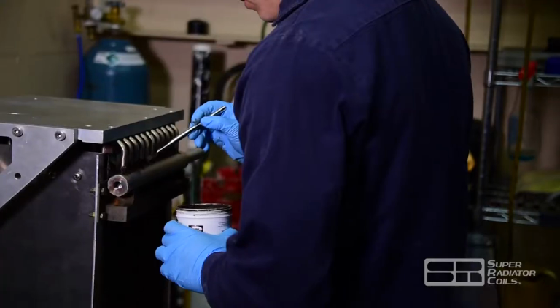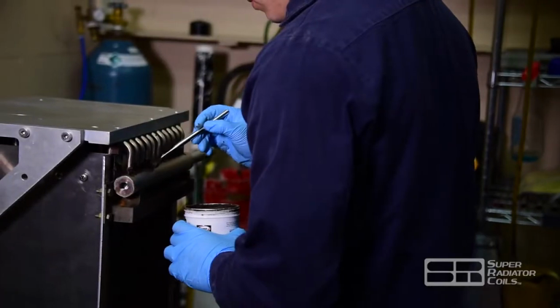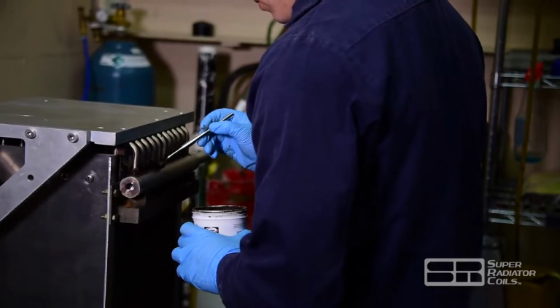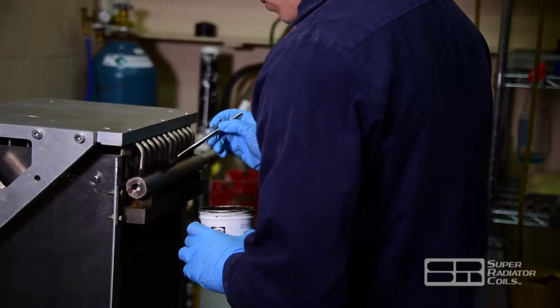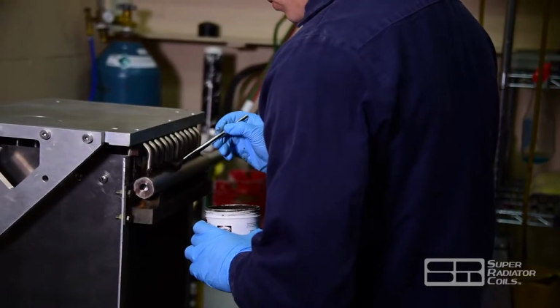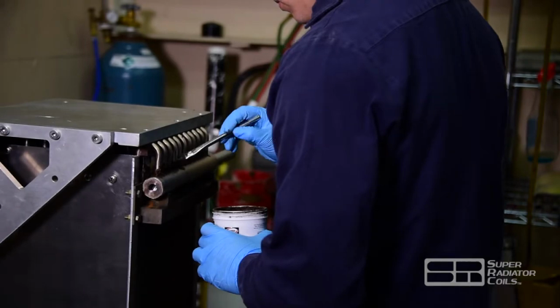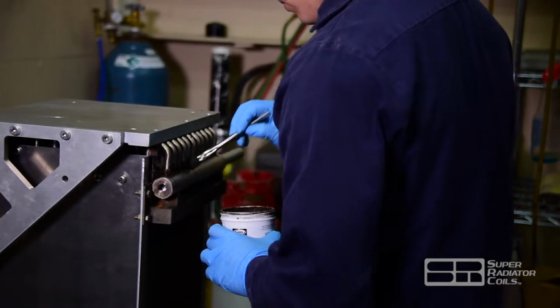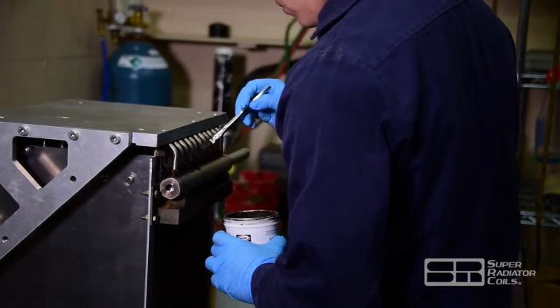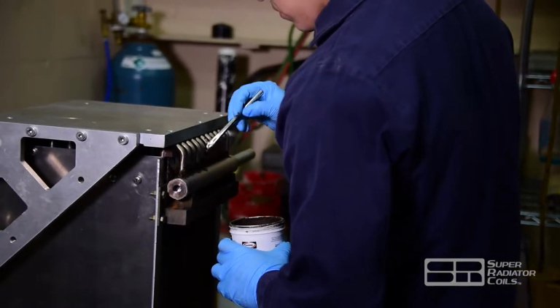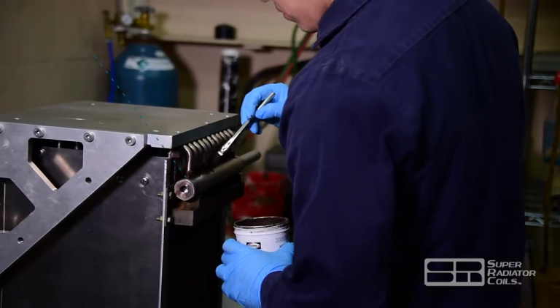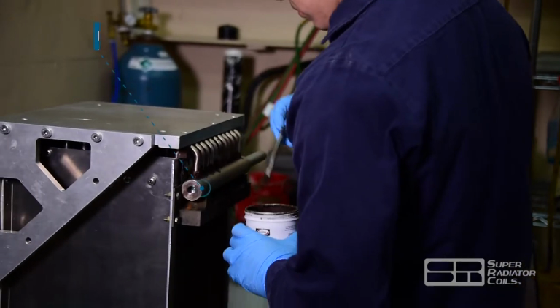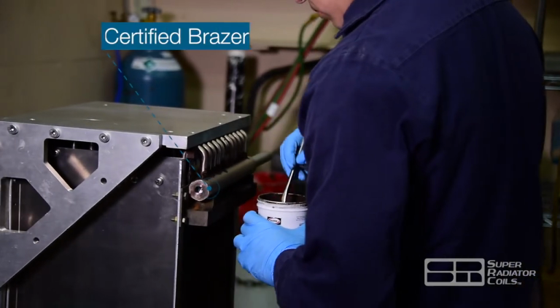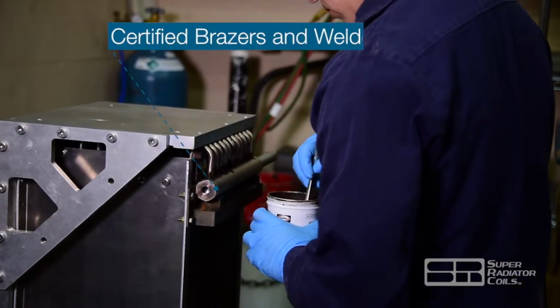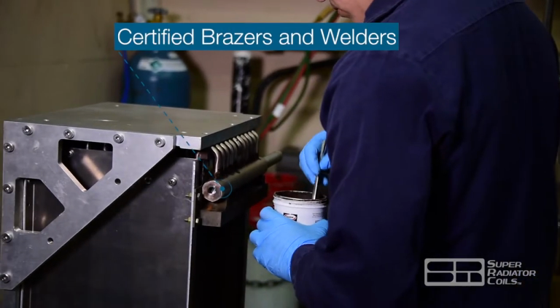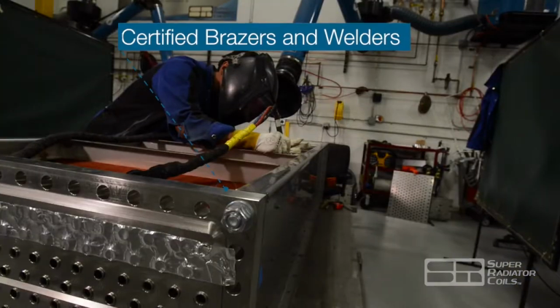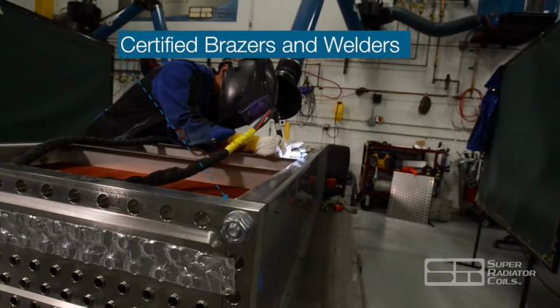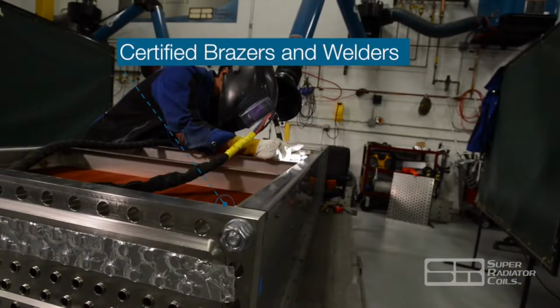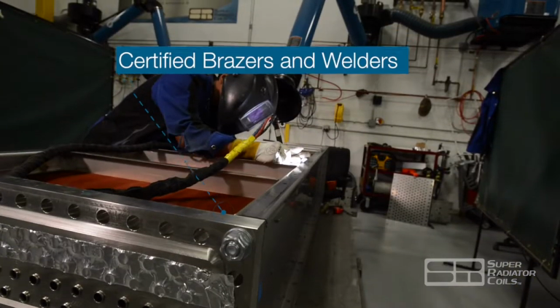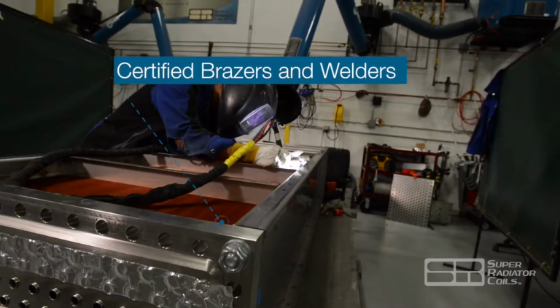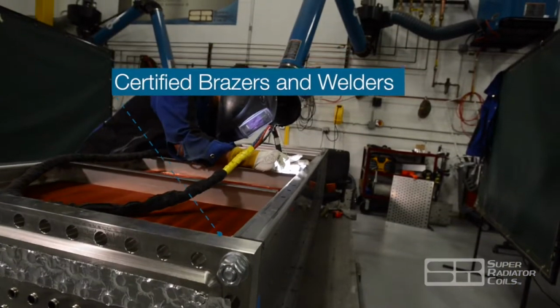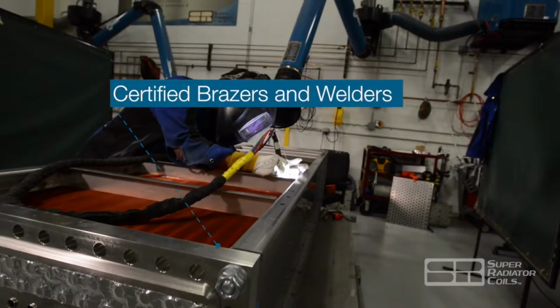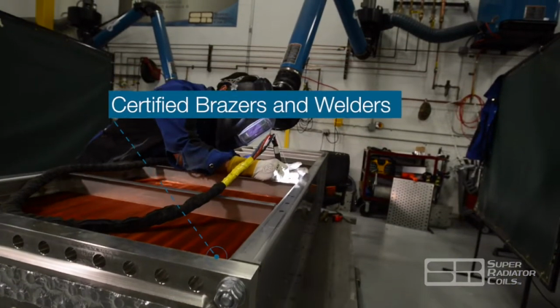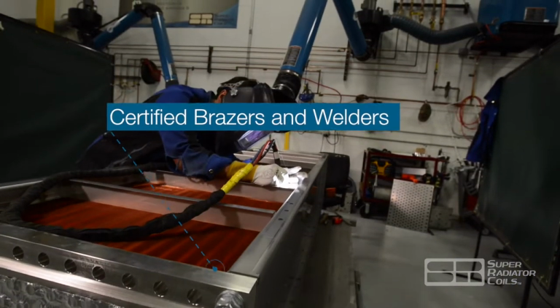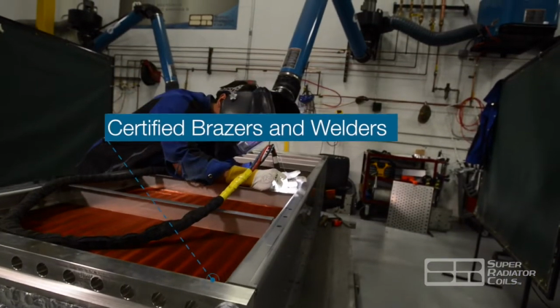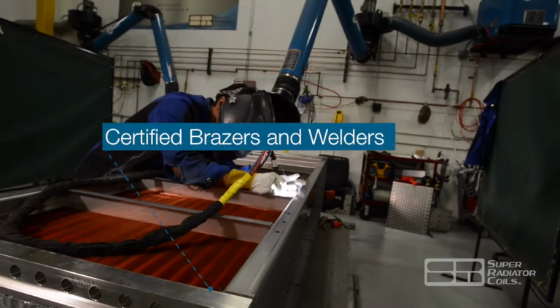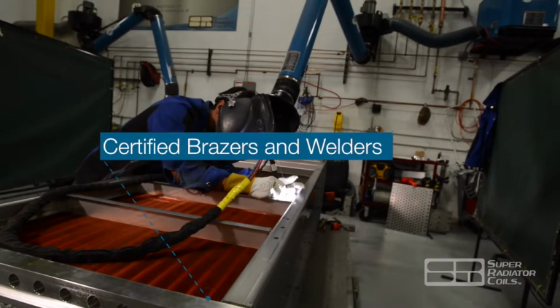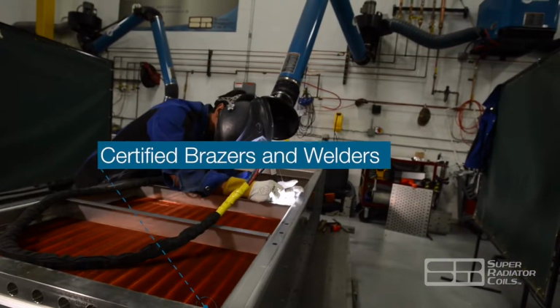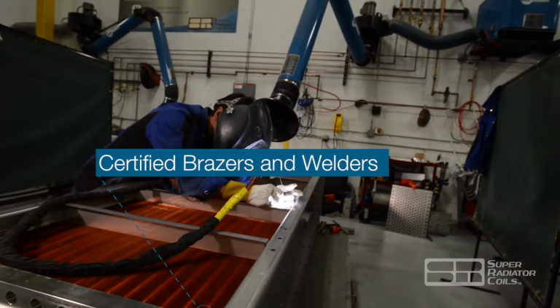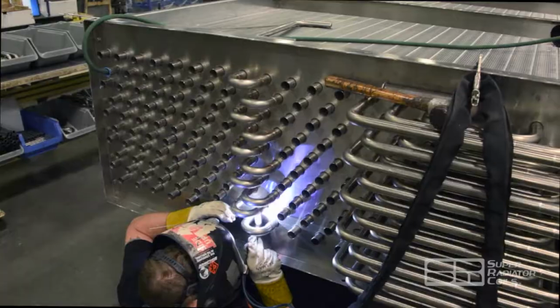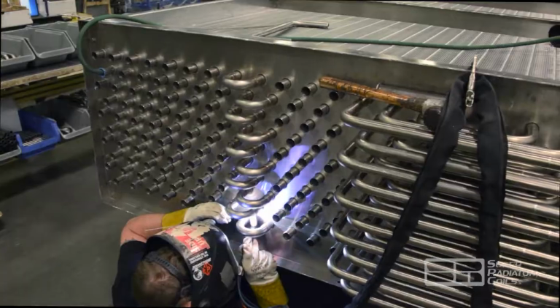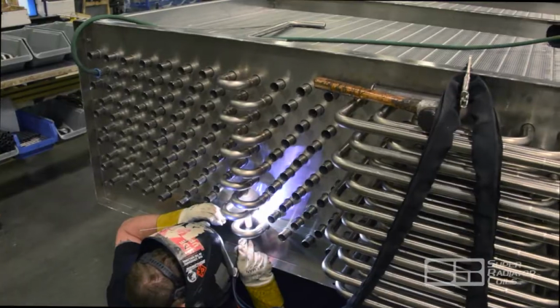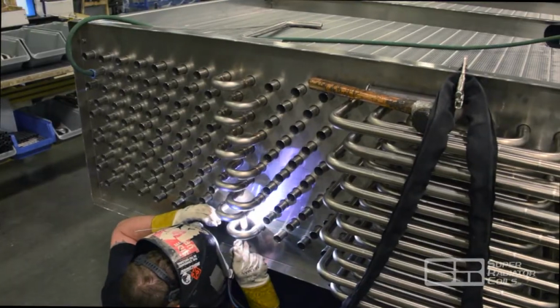Once an engineer has completed the design, the SRC production team — which includes ASME Section 9 certified brazers and welders — assembles each order.